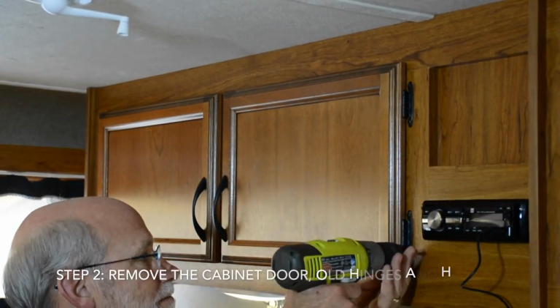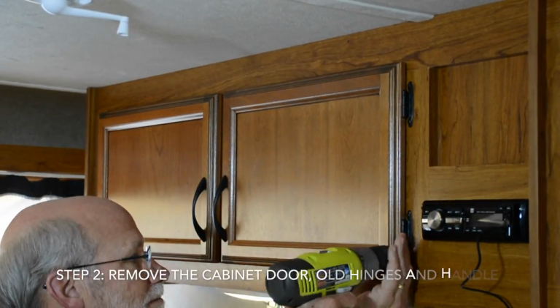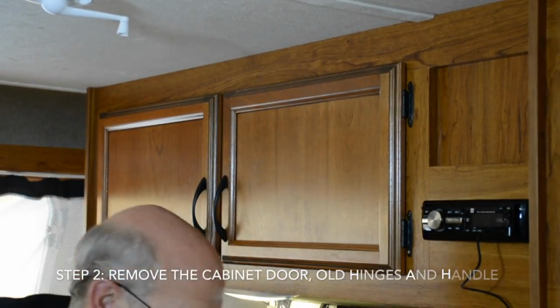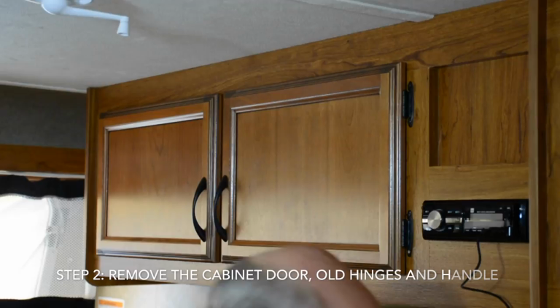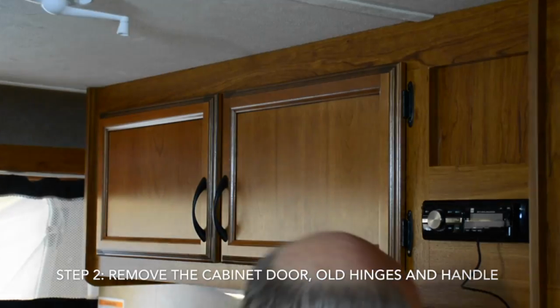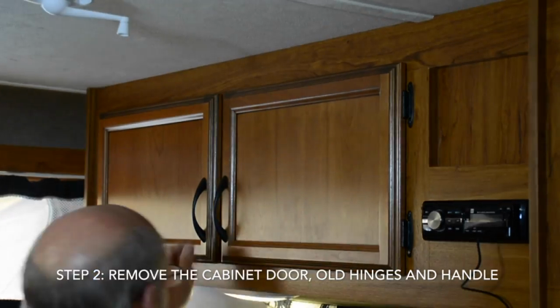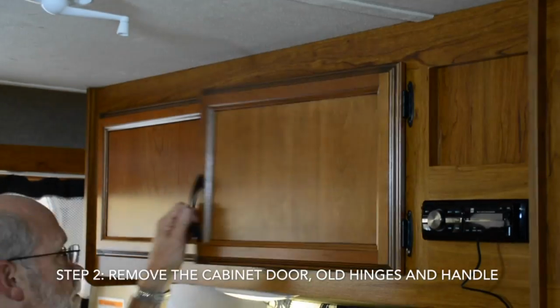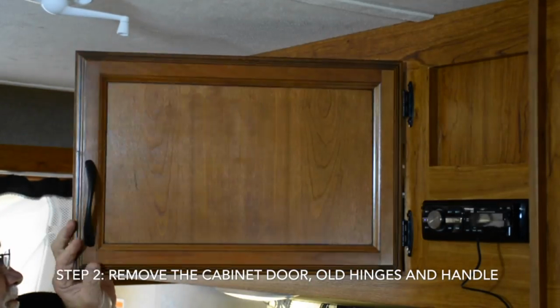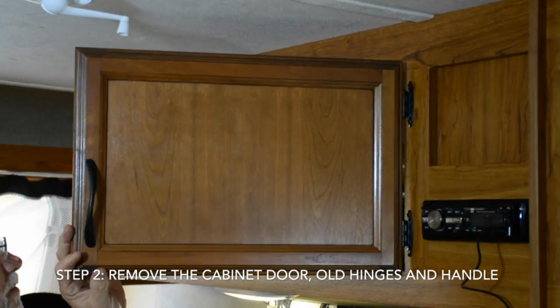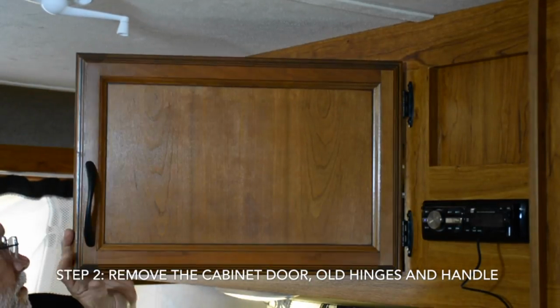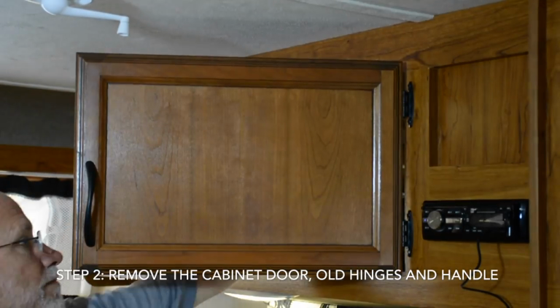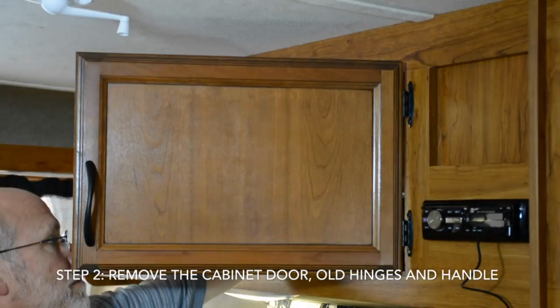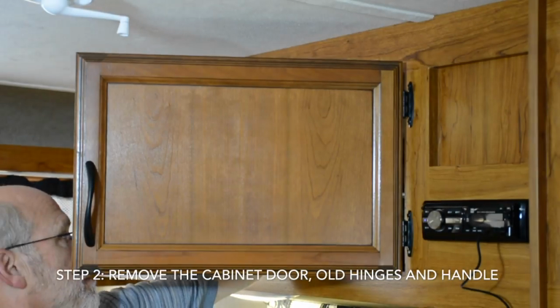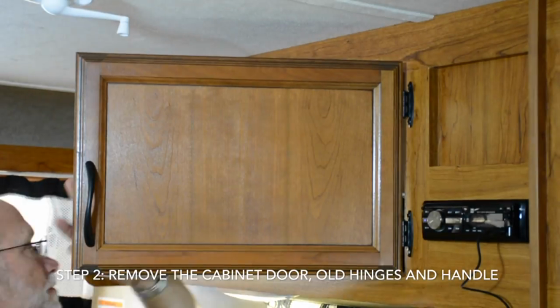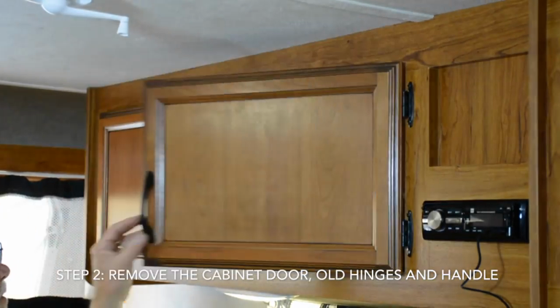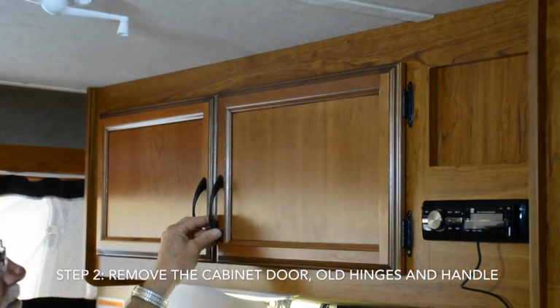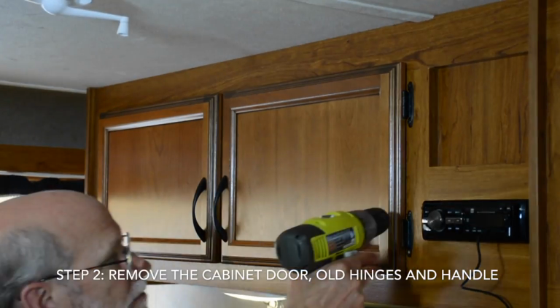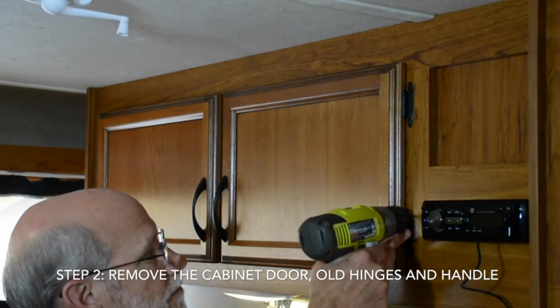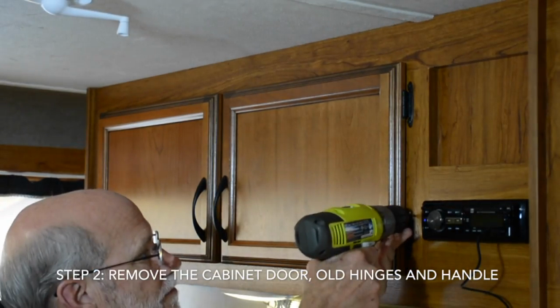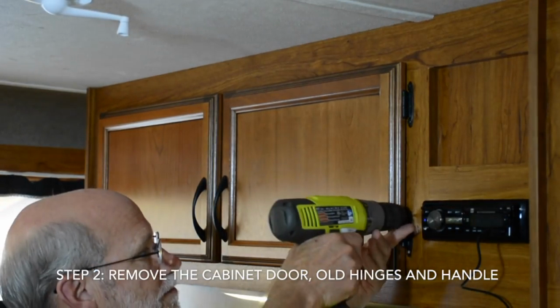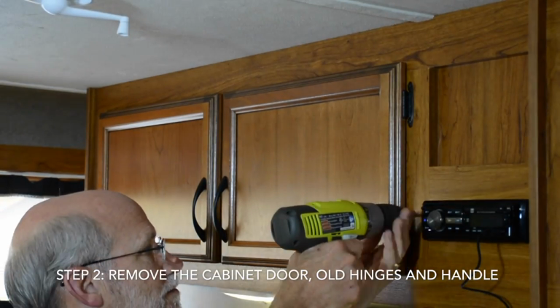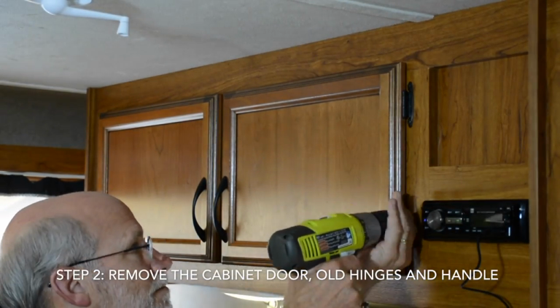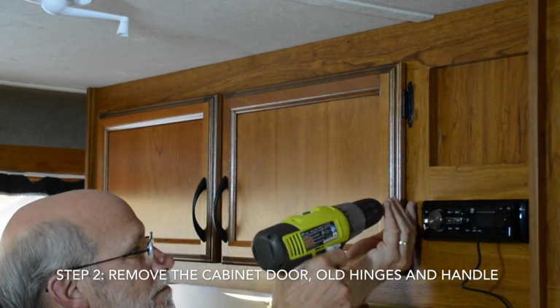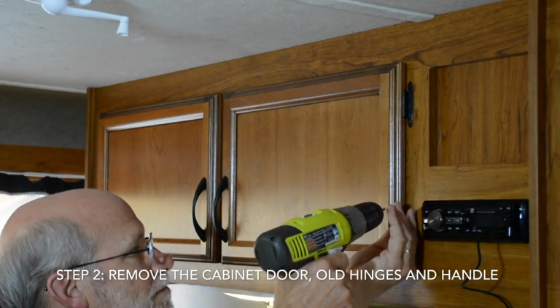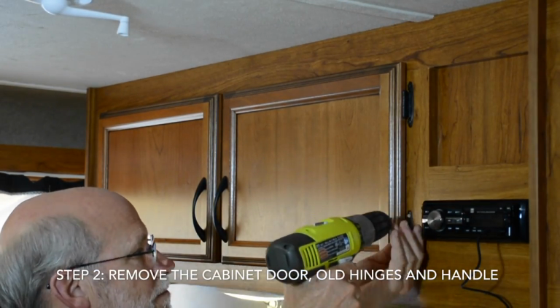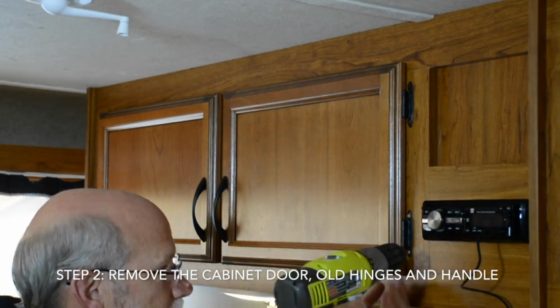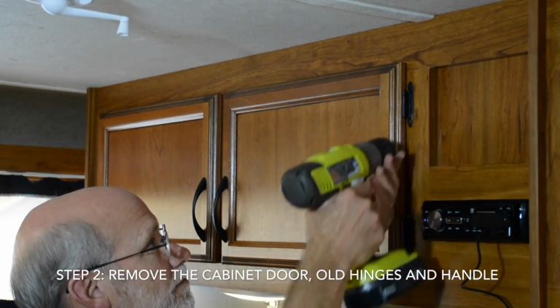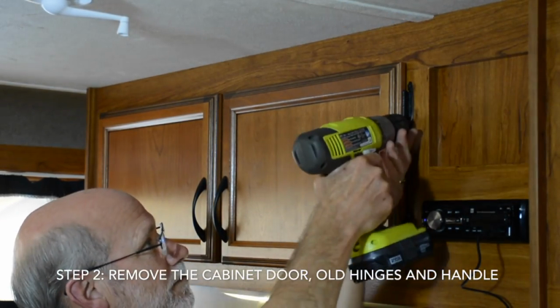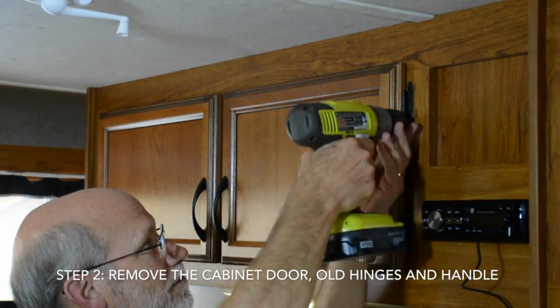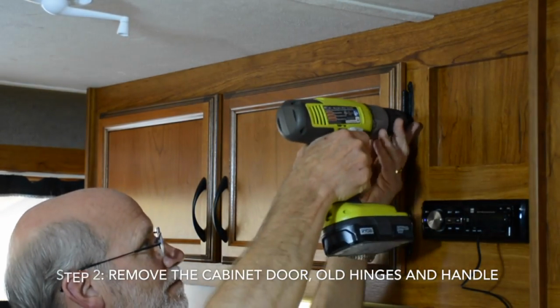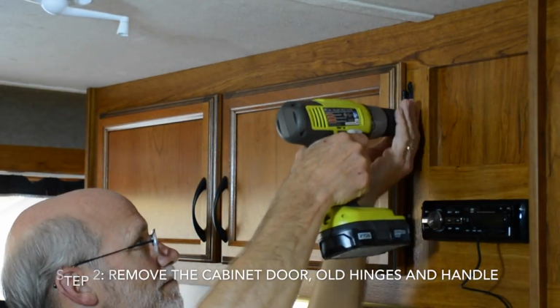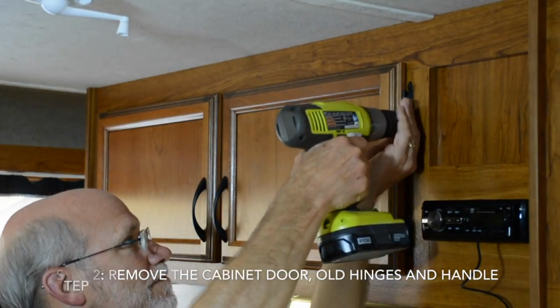Next, remove the cabinet door and remove the hinges and the handle from the door.